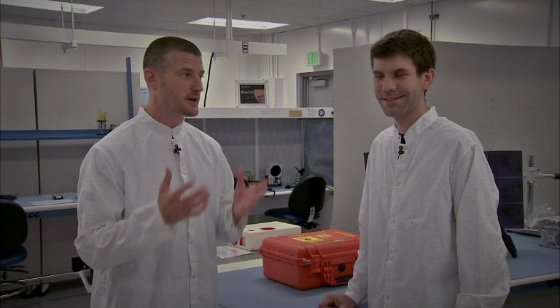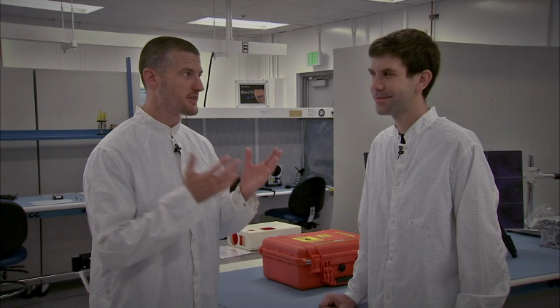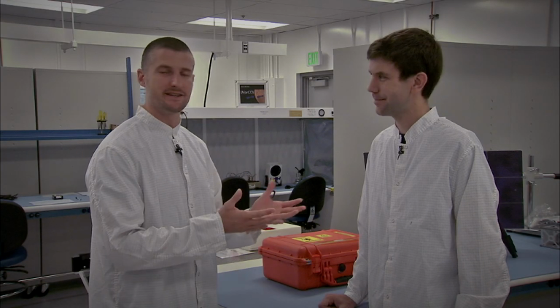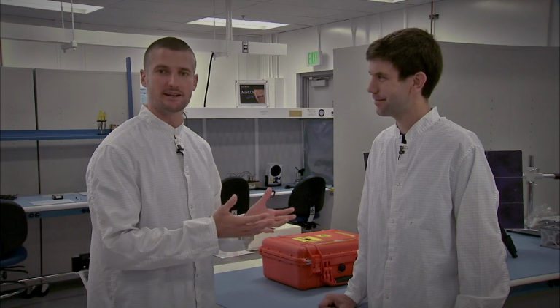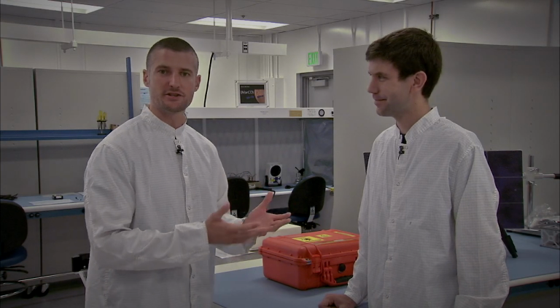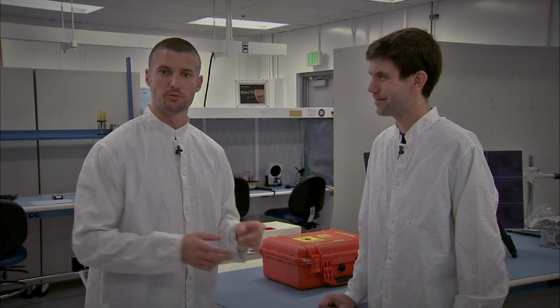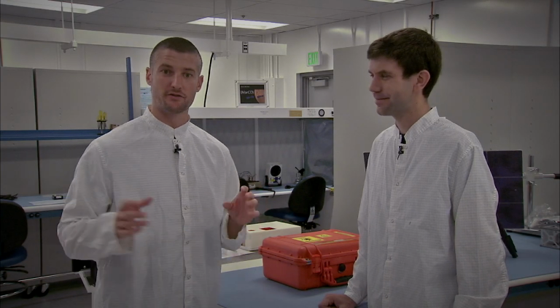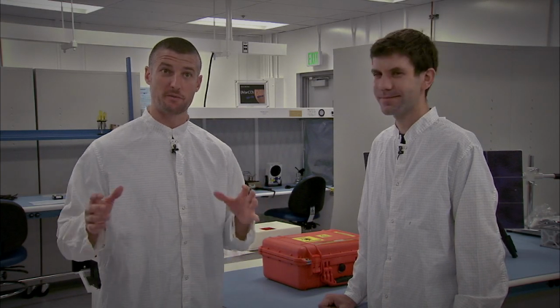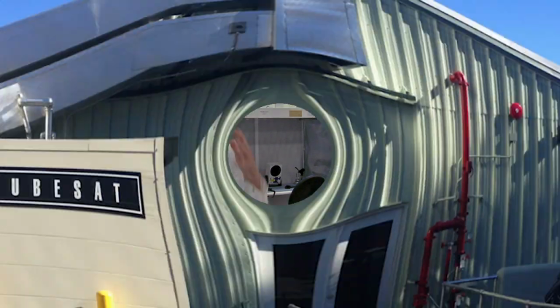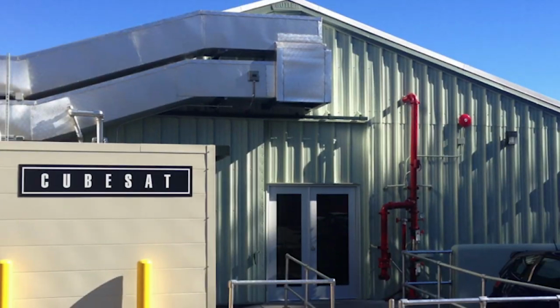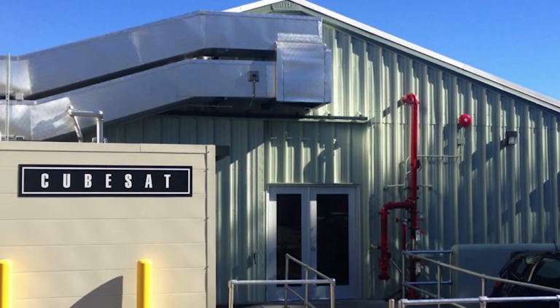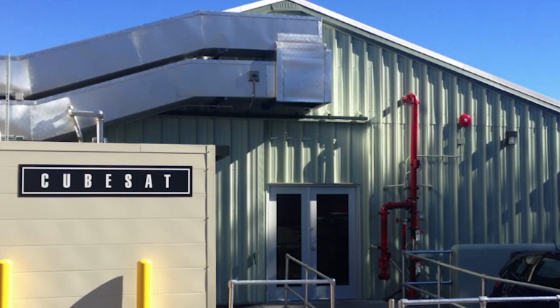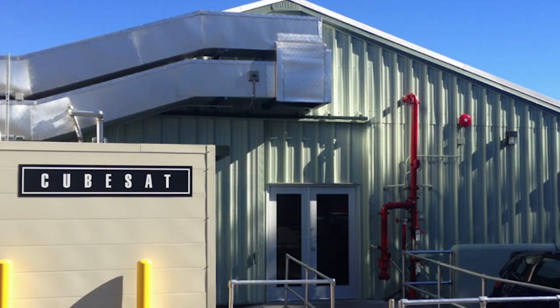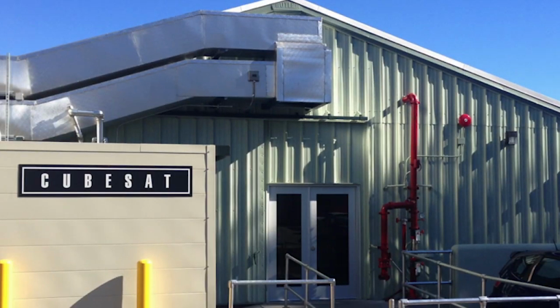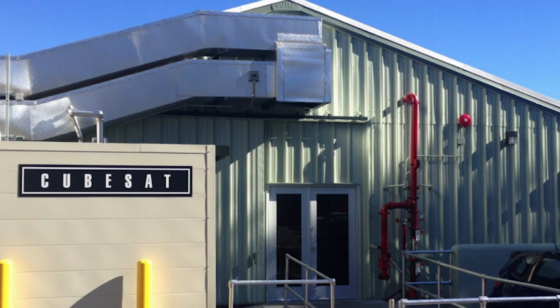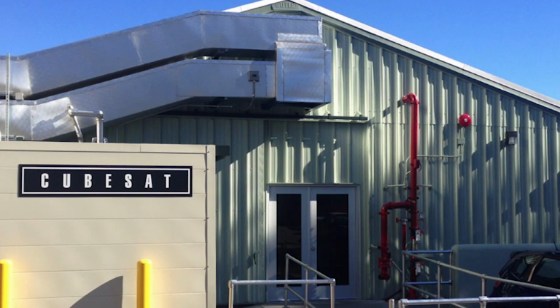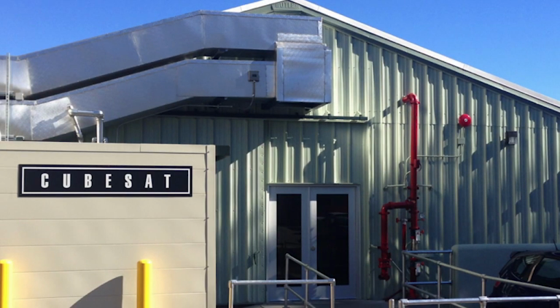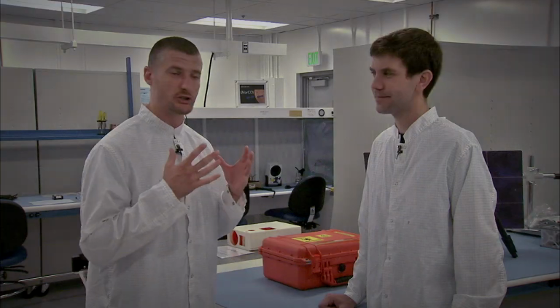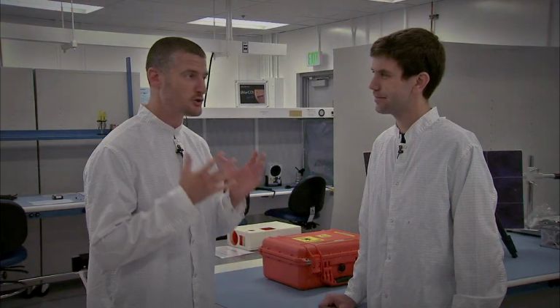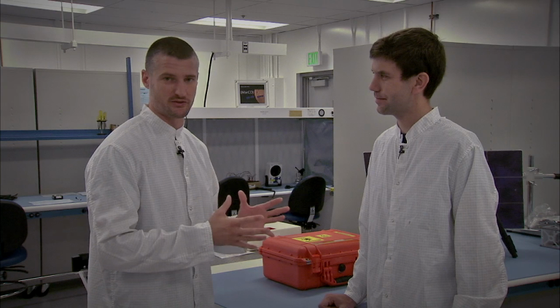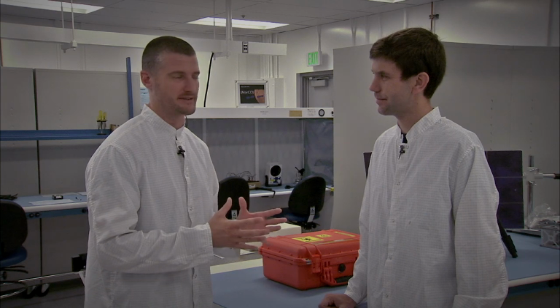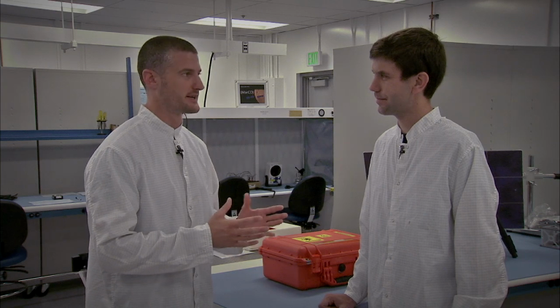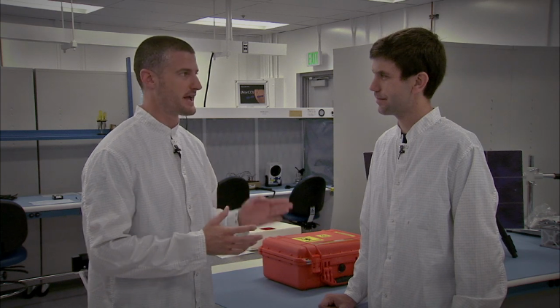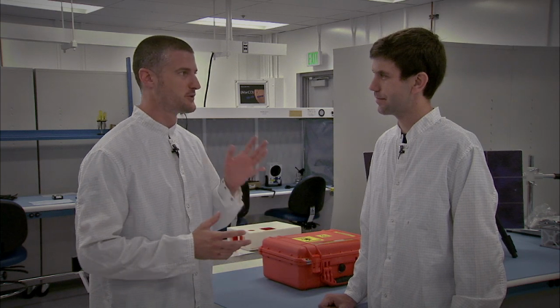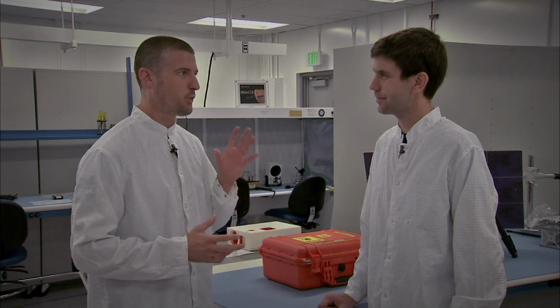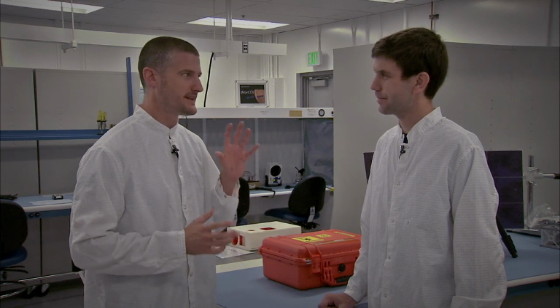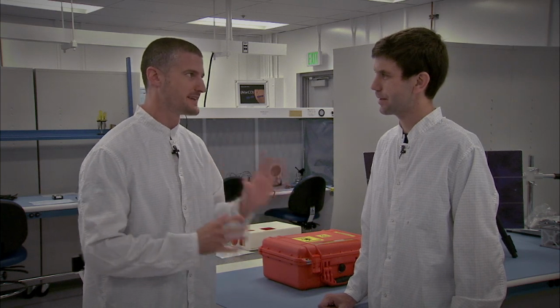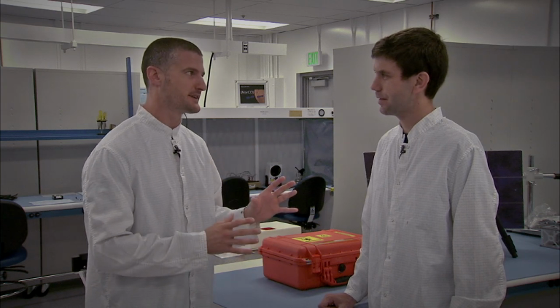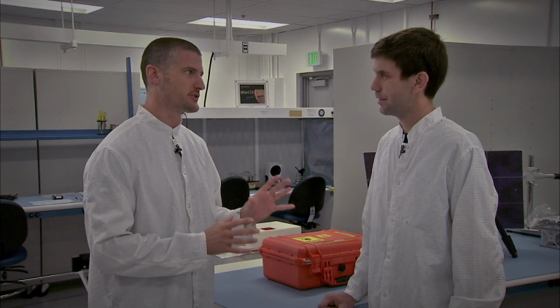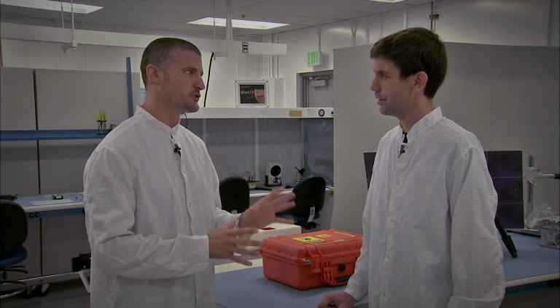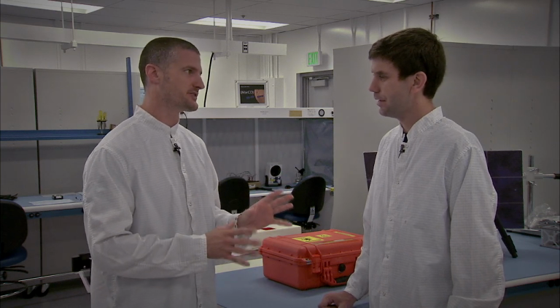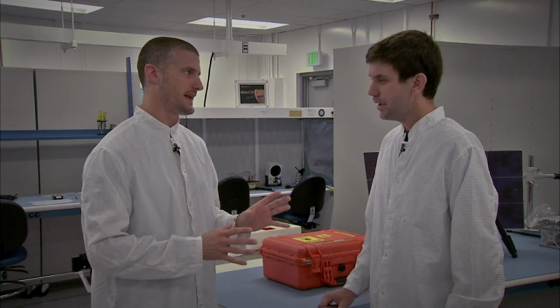We're here with Andy Klesch in one of JPL's smaller cleanrooms. We're building CubeSats in here. Andy, what exactly is a CubeSat?